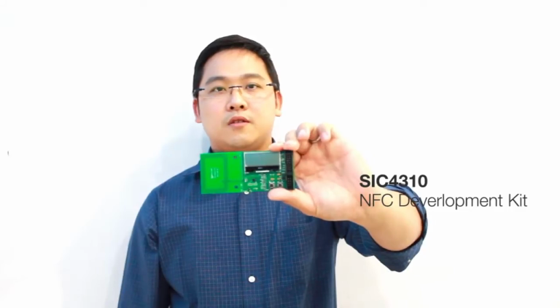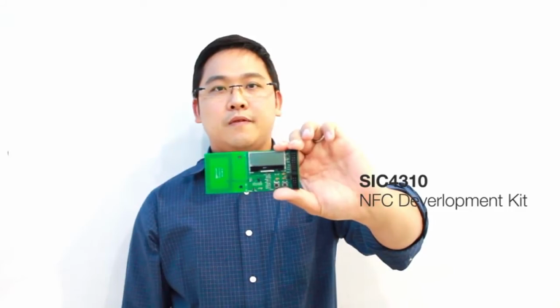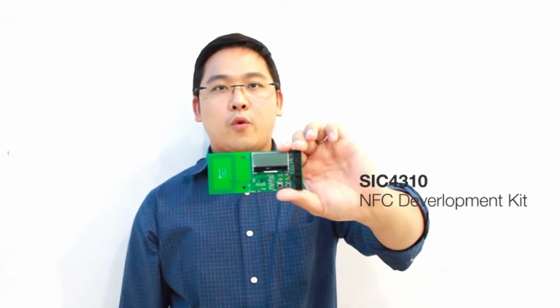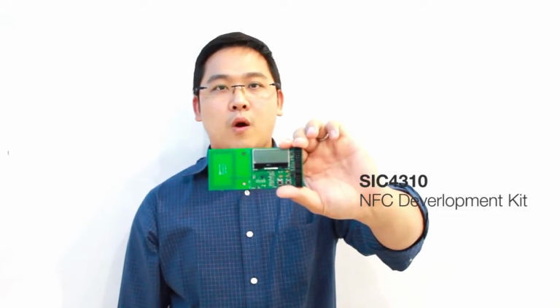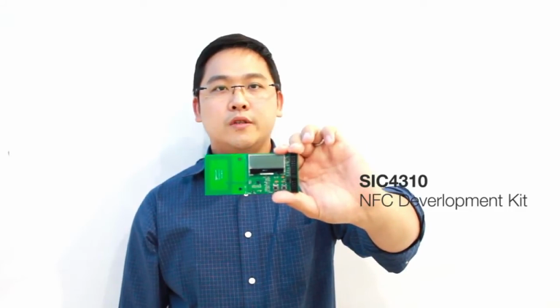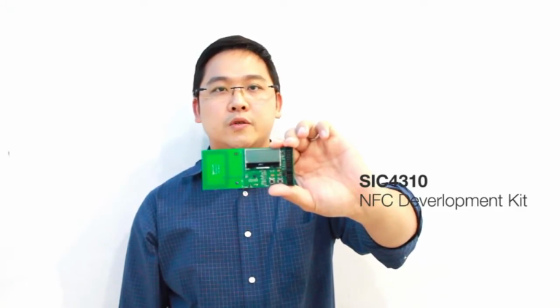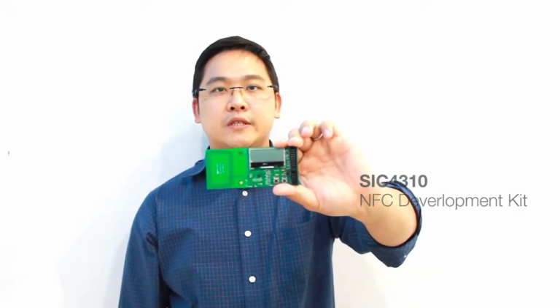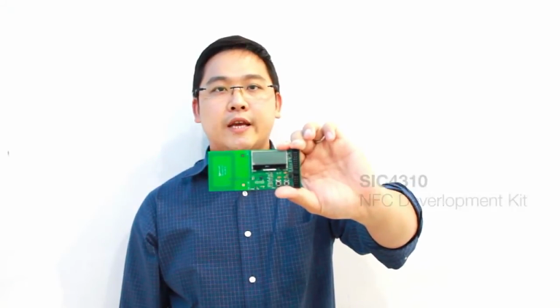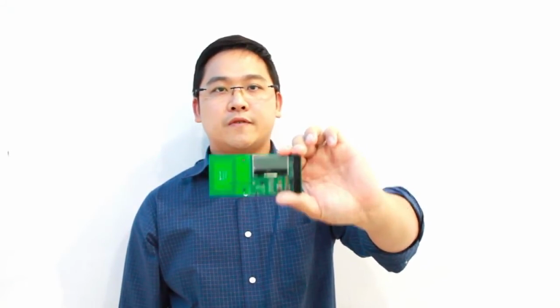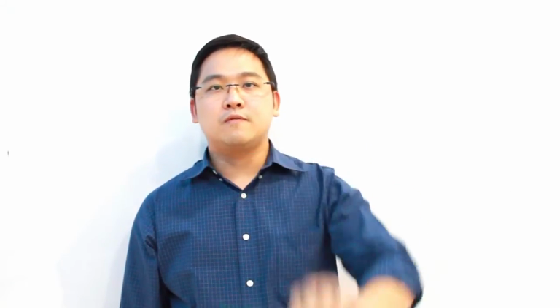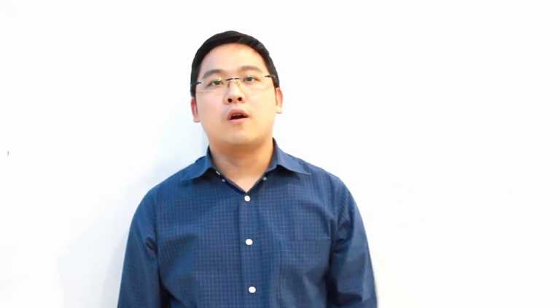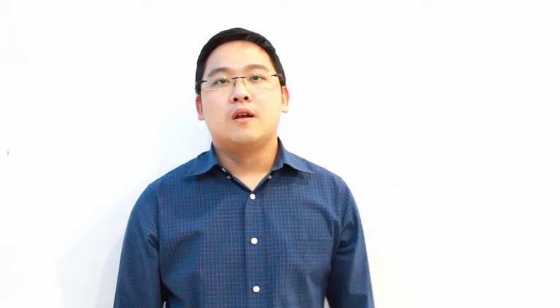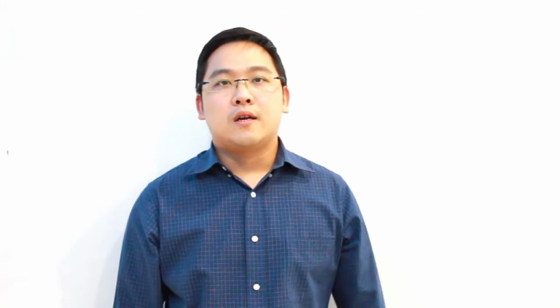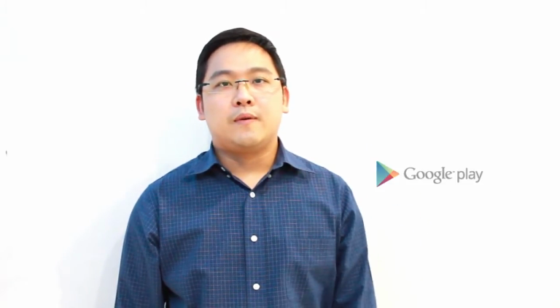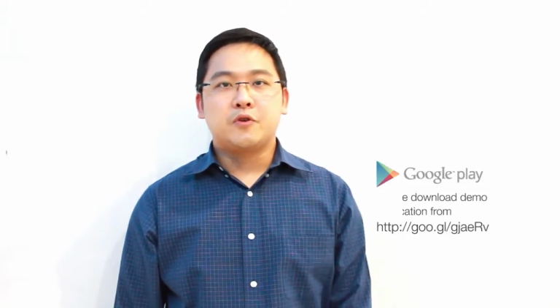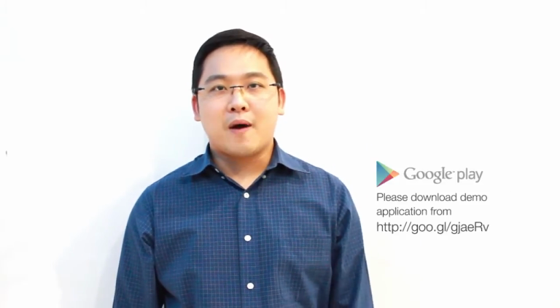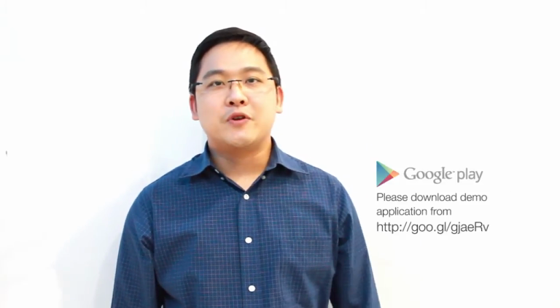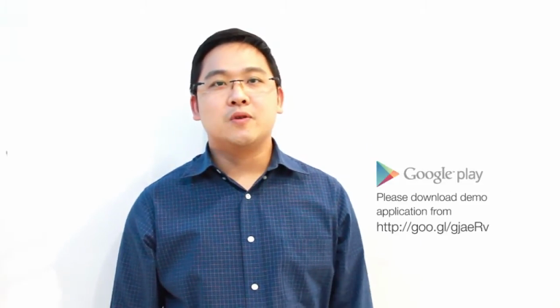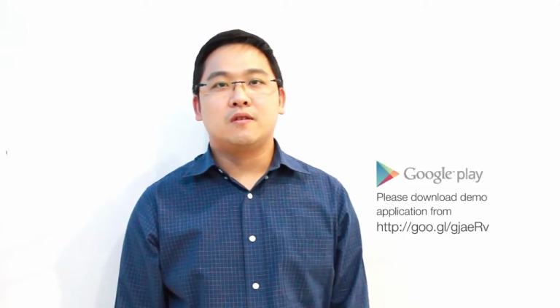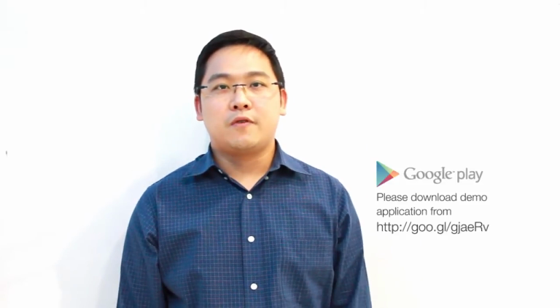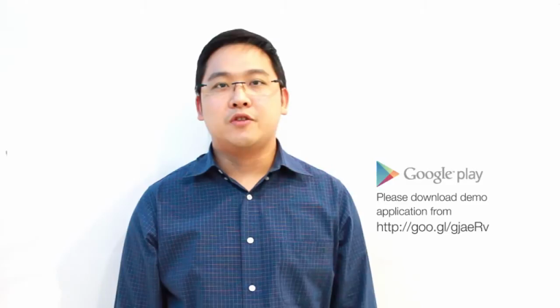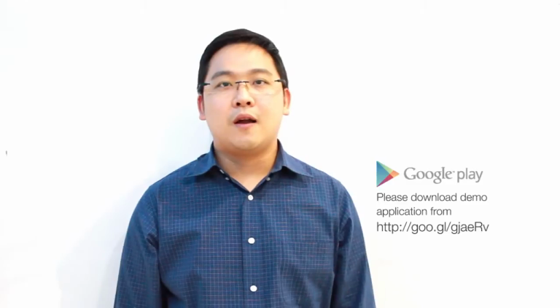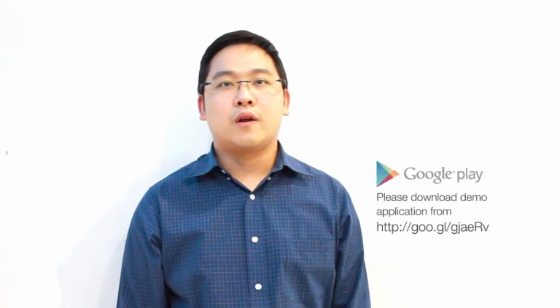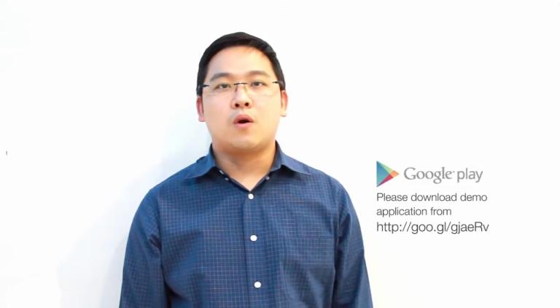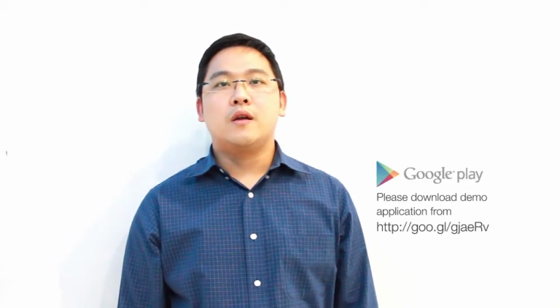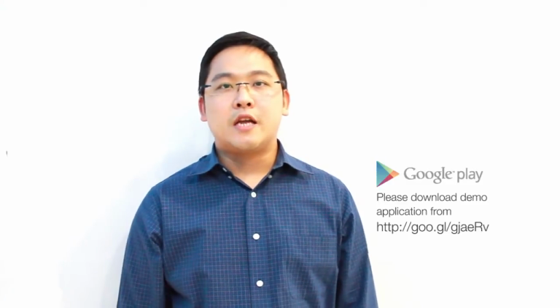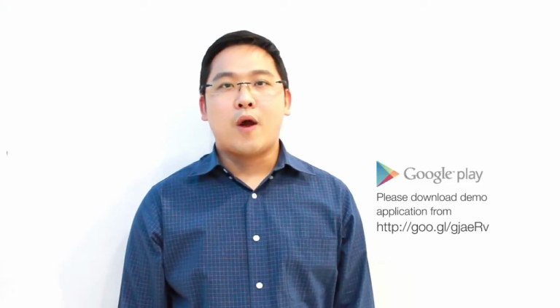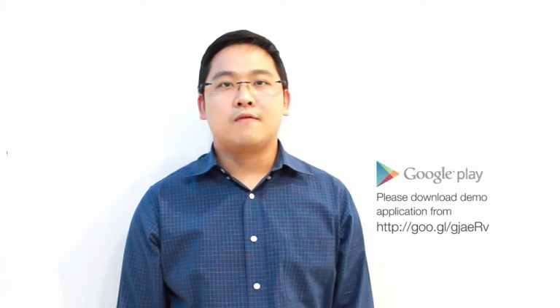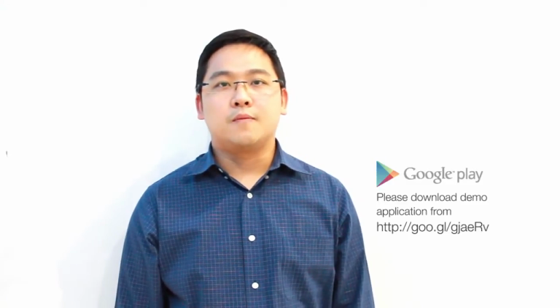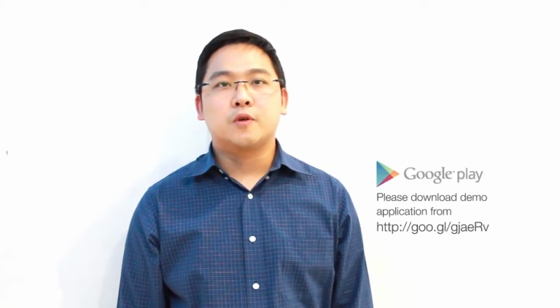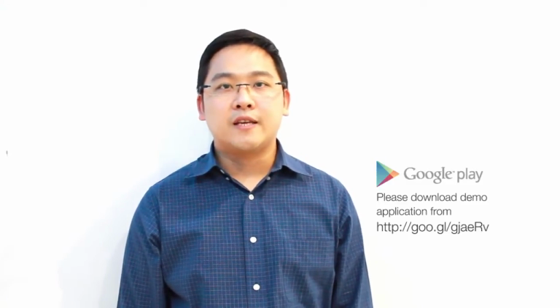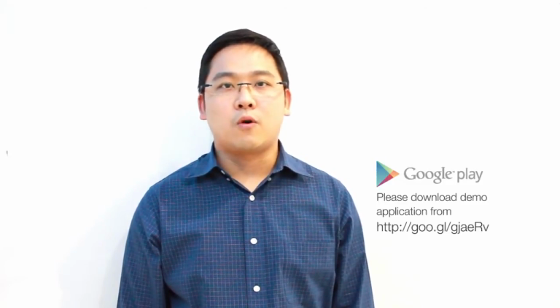Before we go into the details of this board, I want to remind you: don't forget to download our demo app from the Google Play Store.